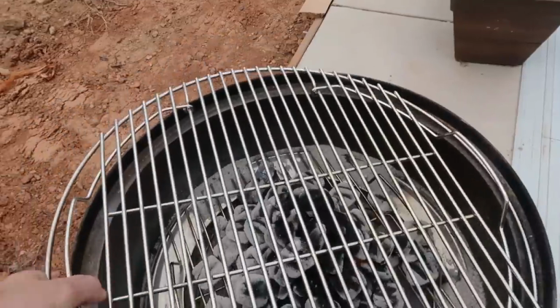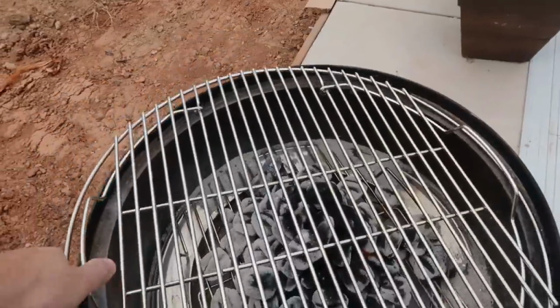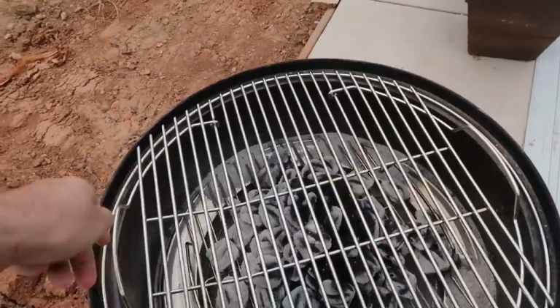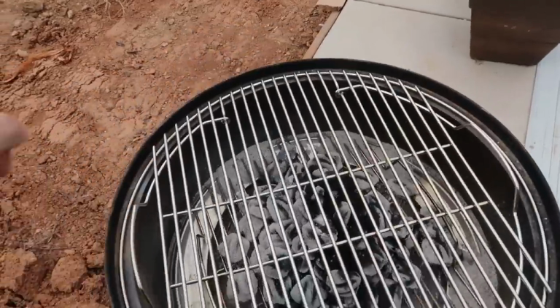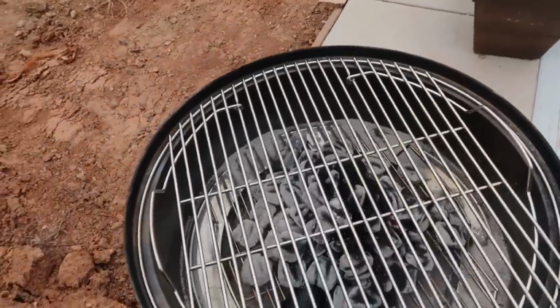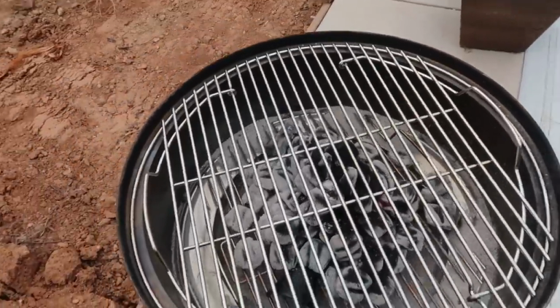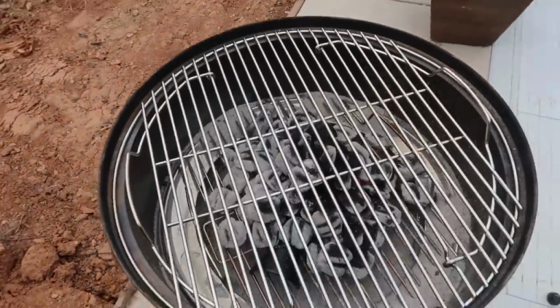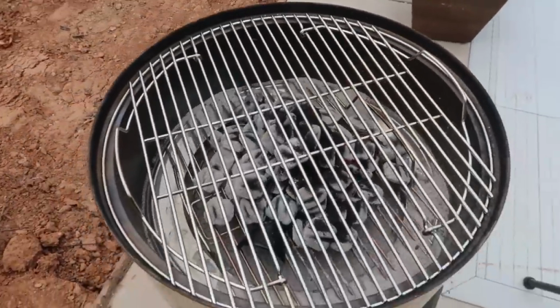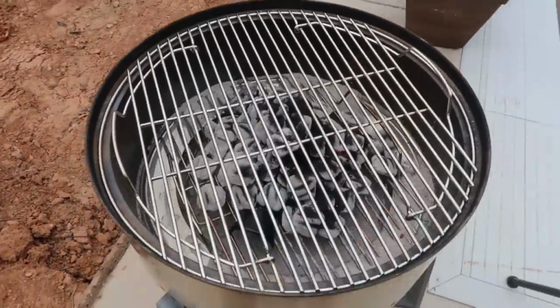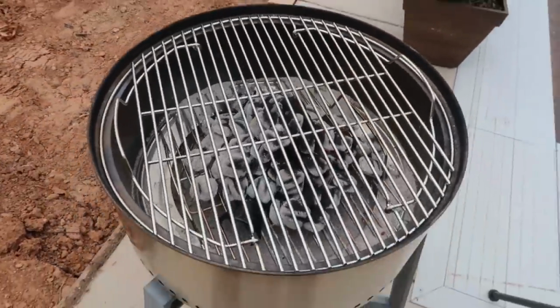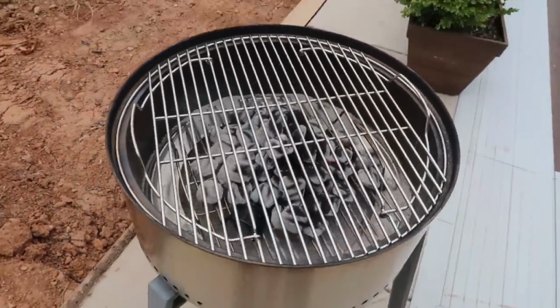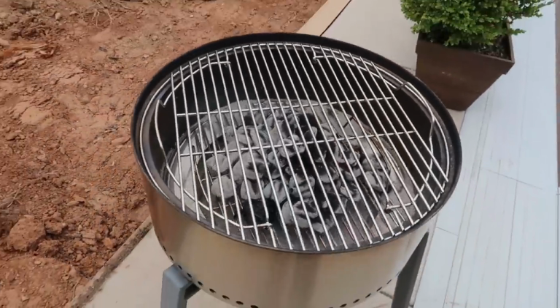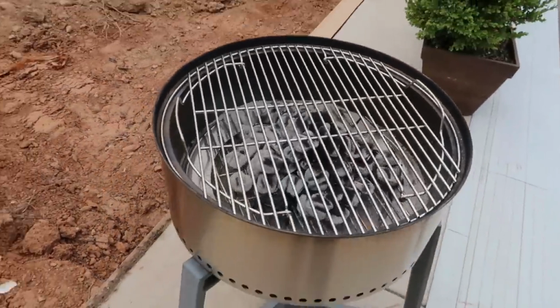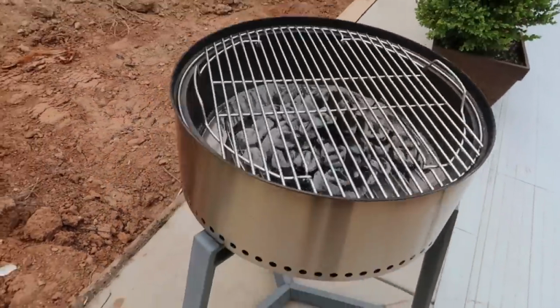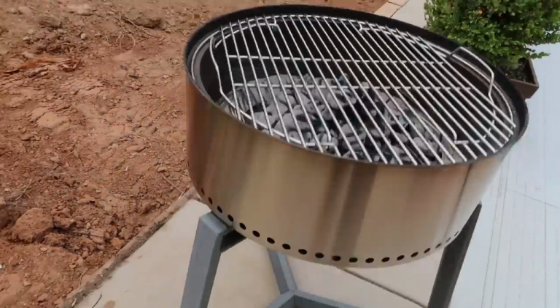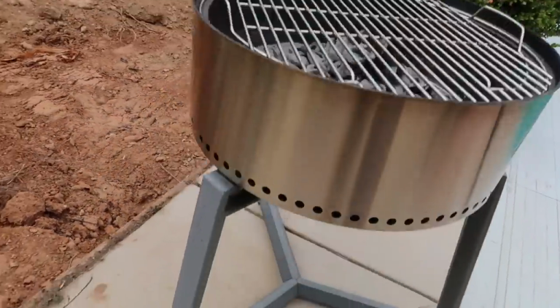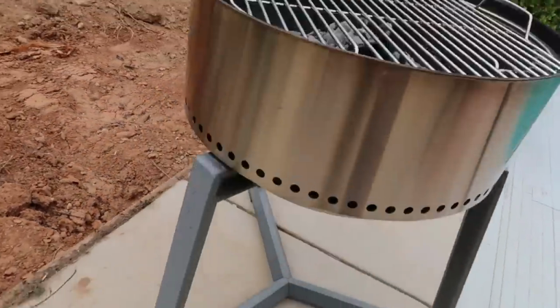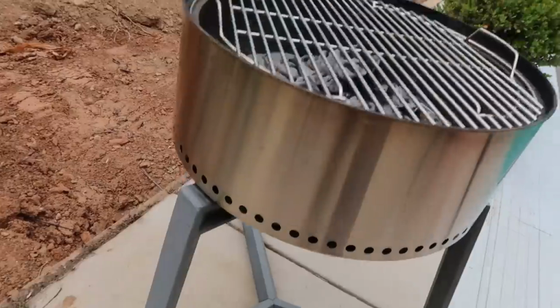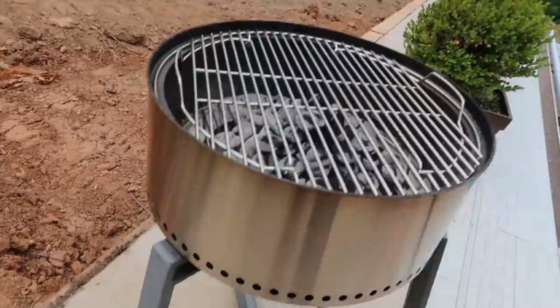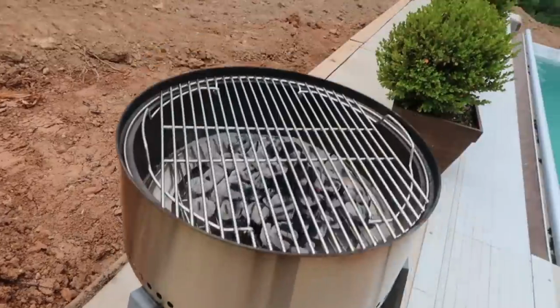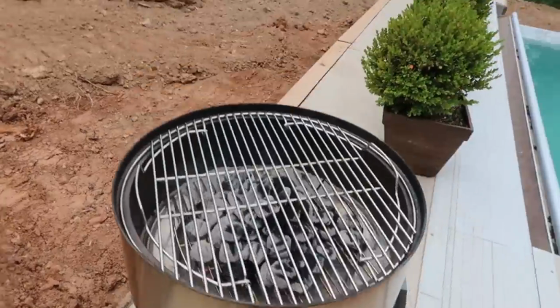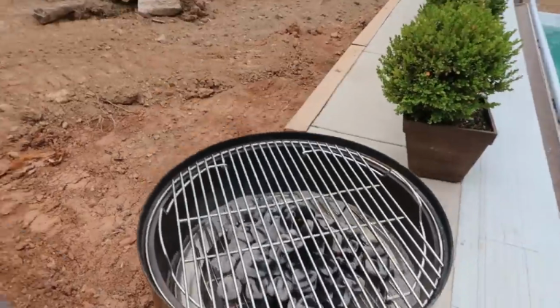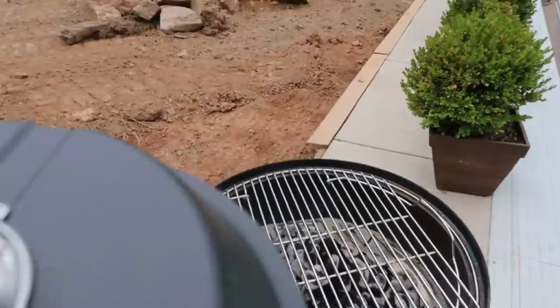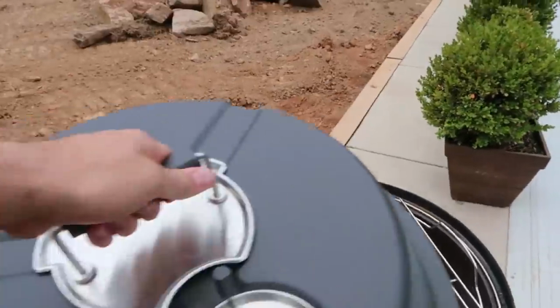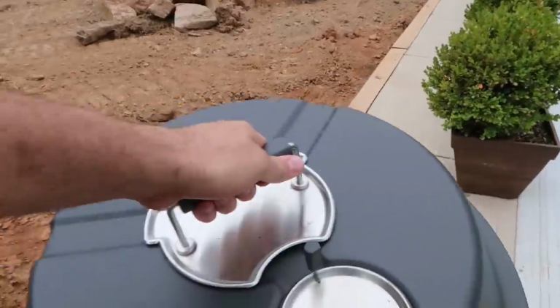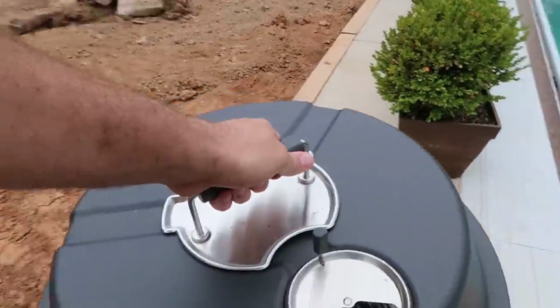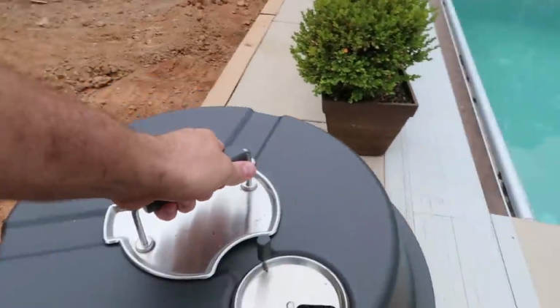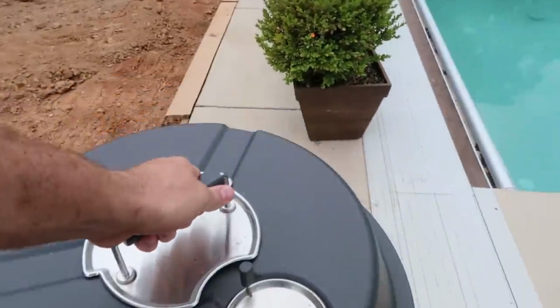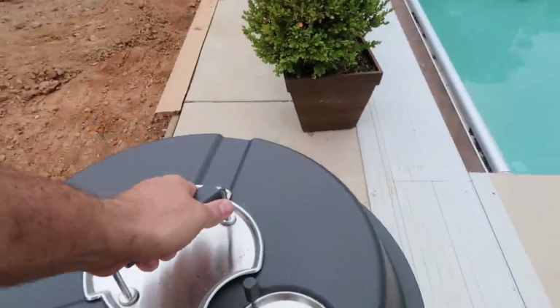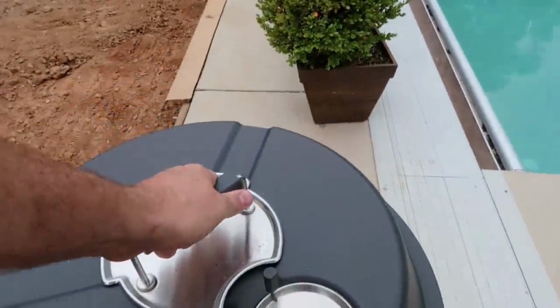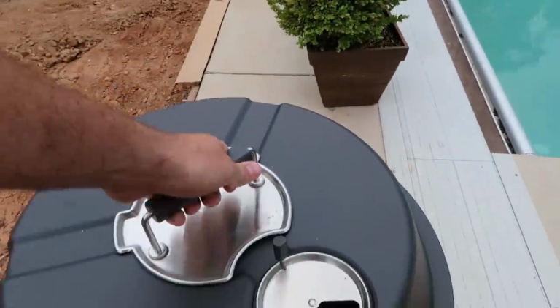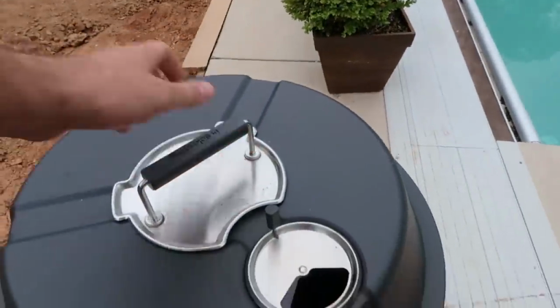Now we're ready to go — ready to cook. We're just gonna cover it up.